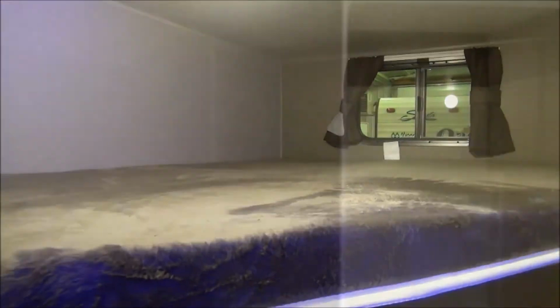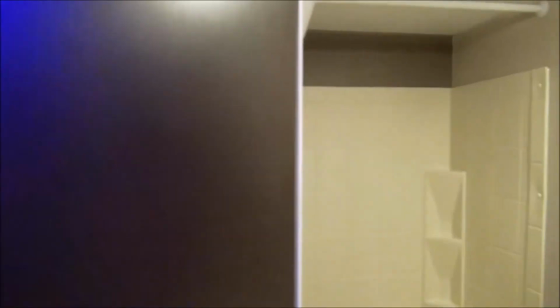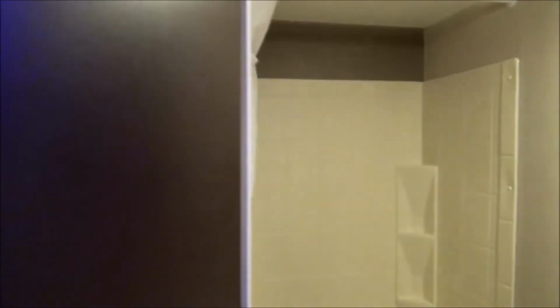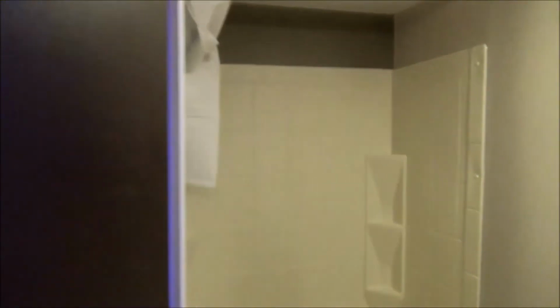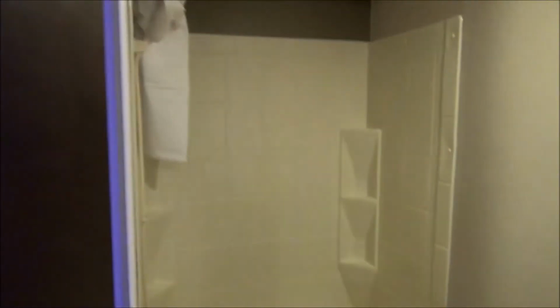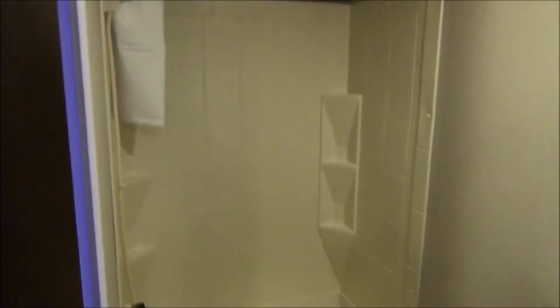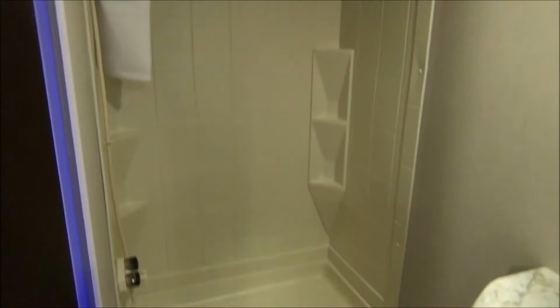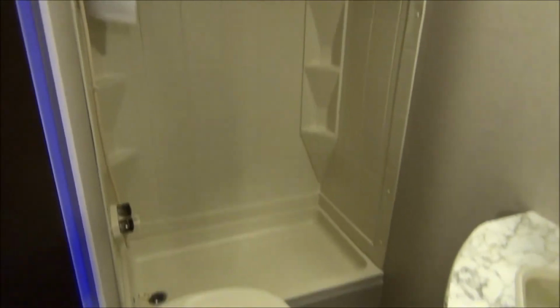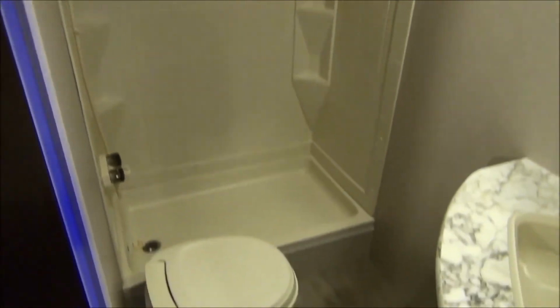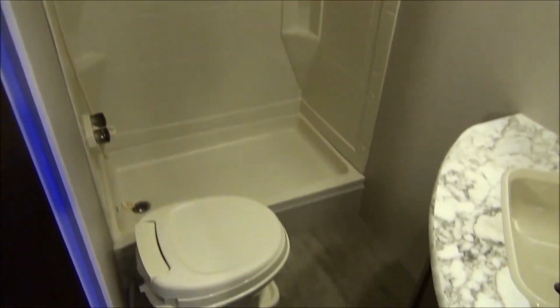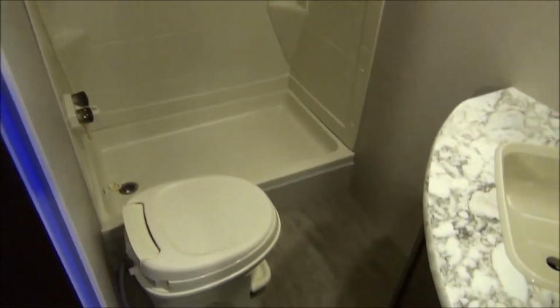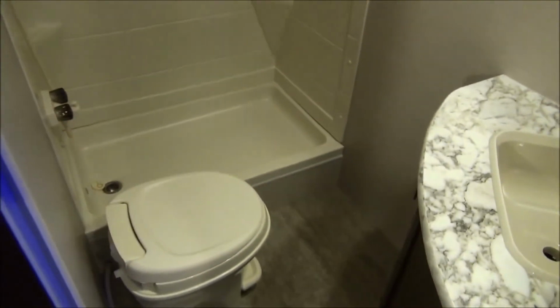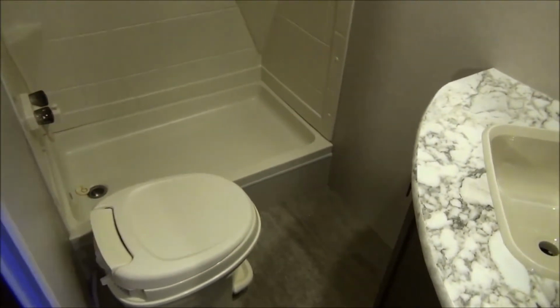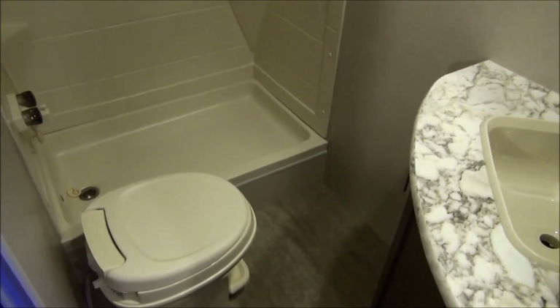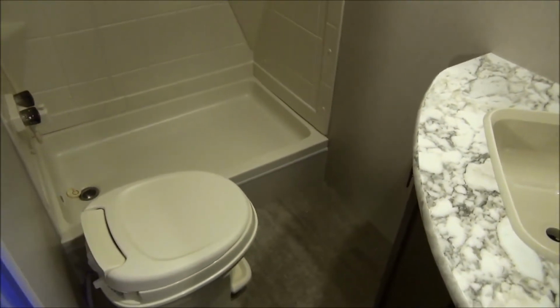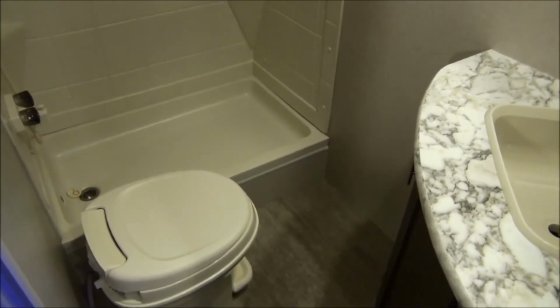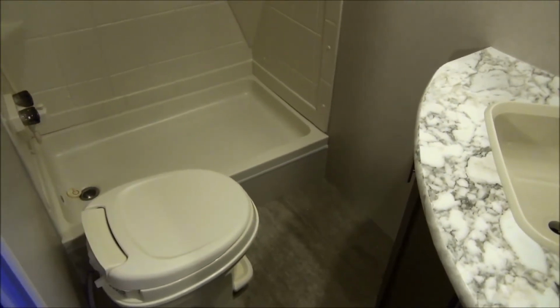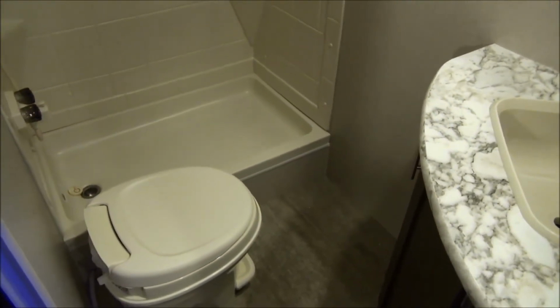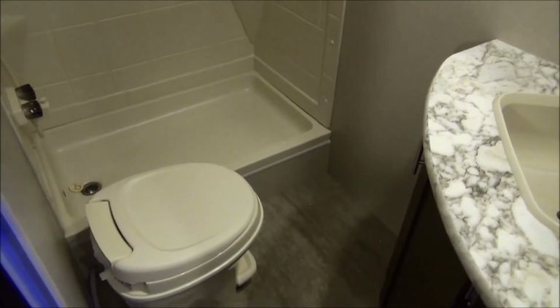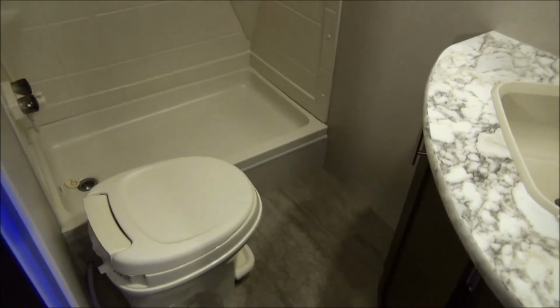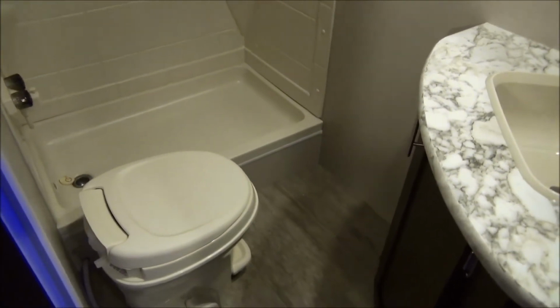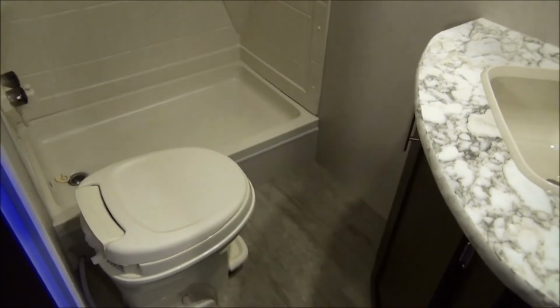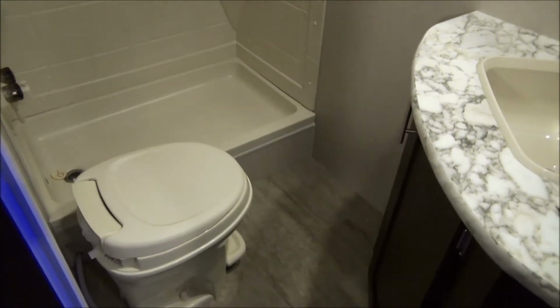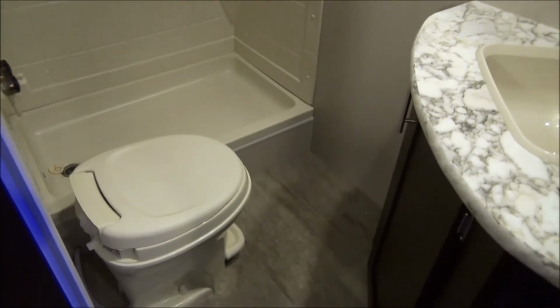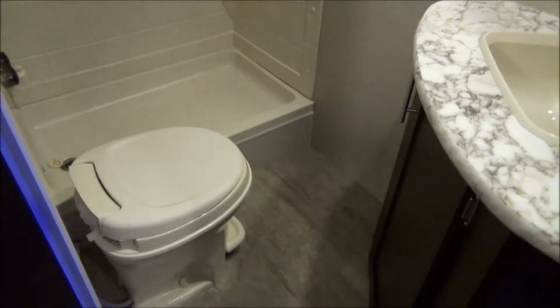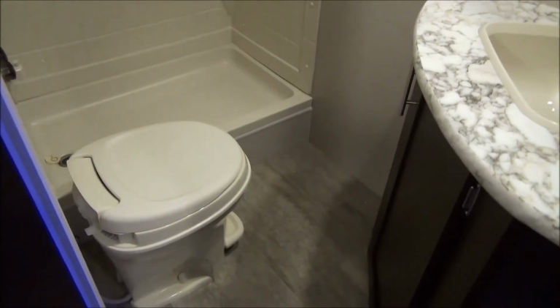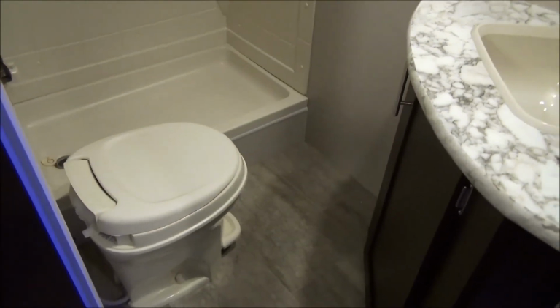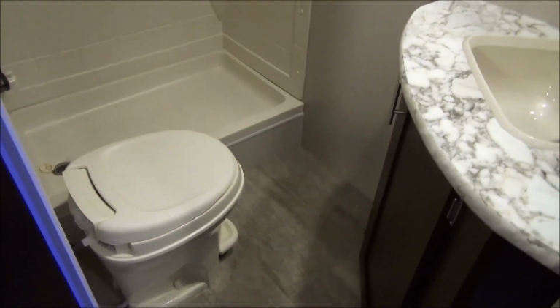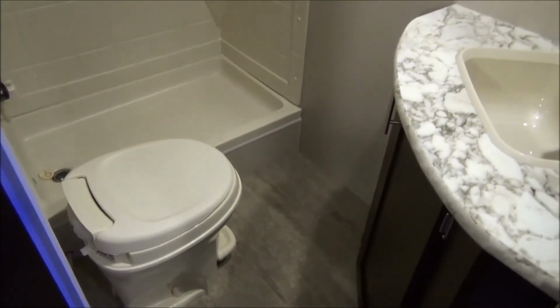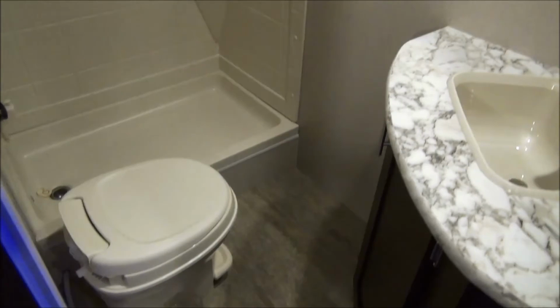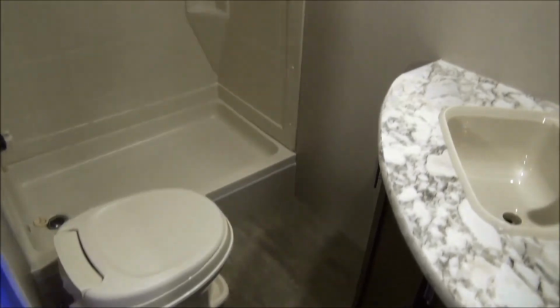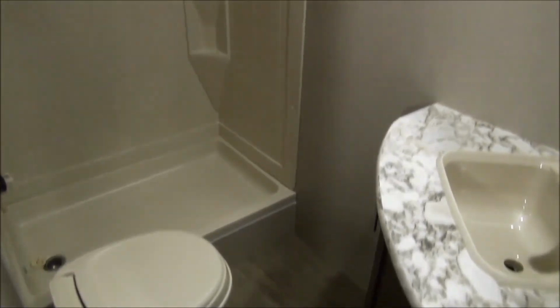Into the bathroom you've got a shallow bowl tub, foot flush toilet, and then a vanity. Lots of space in there too.